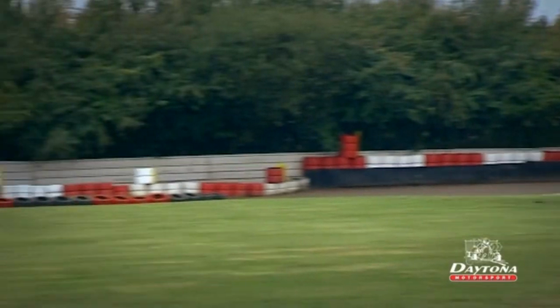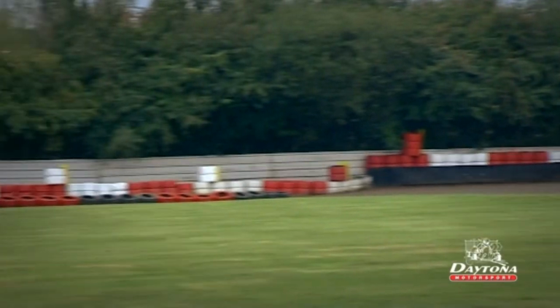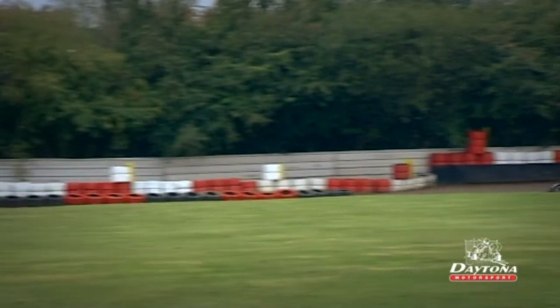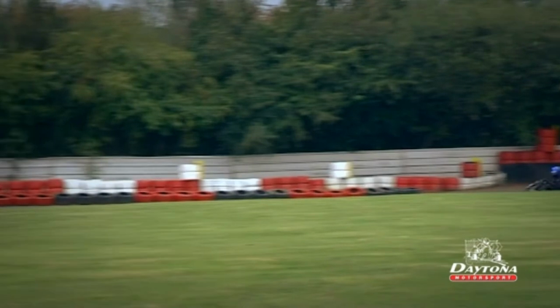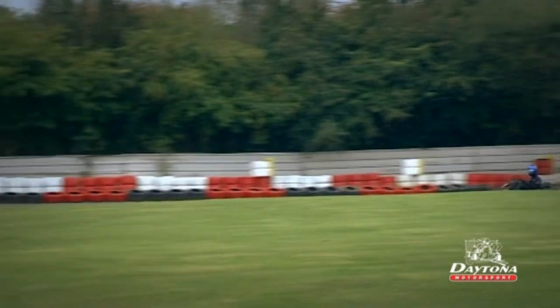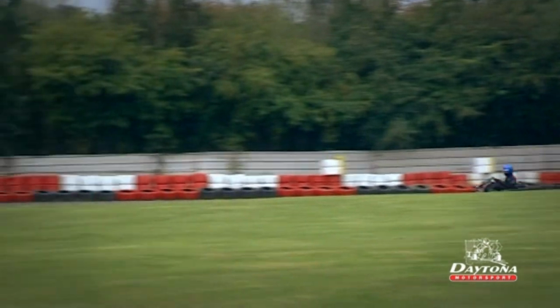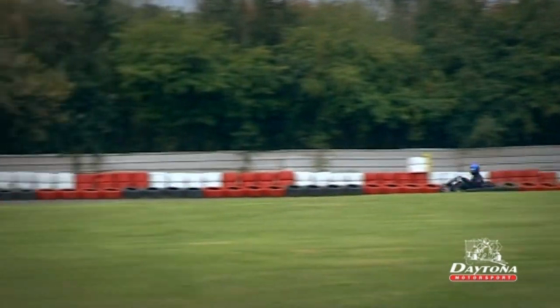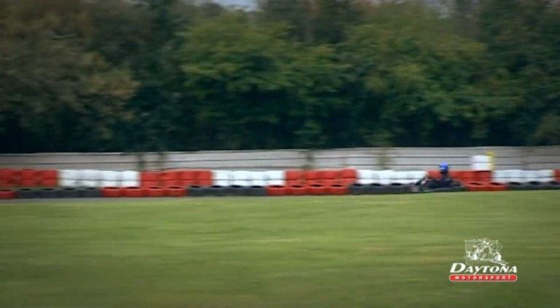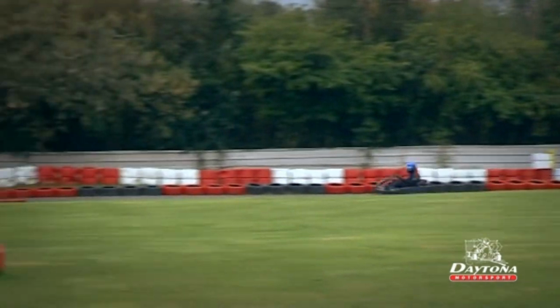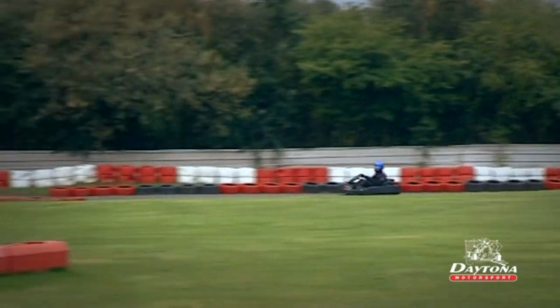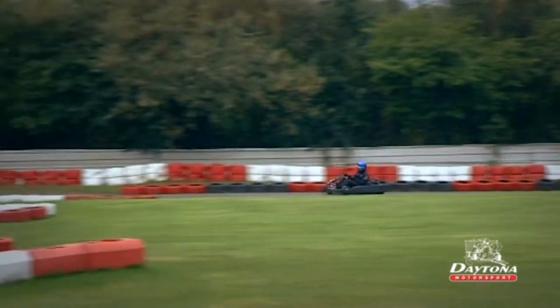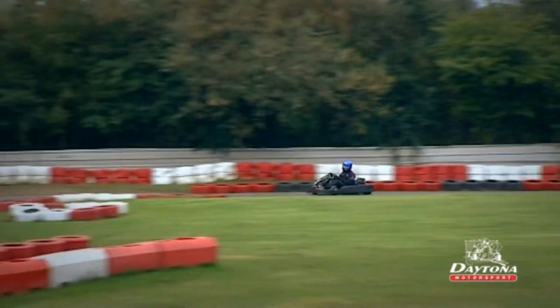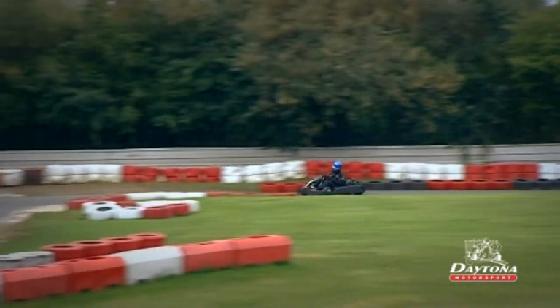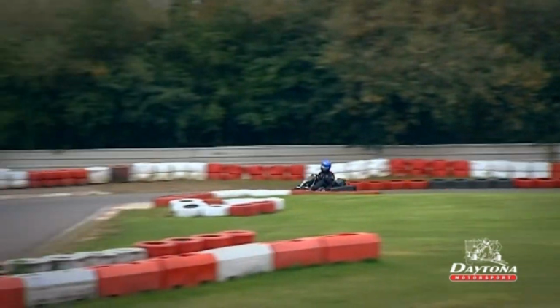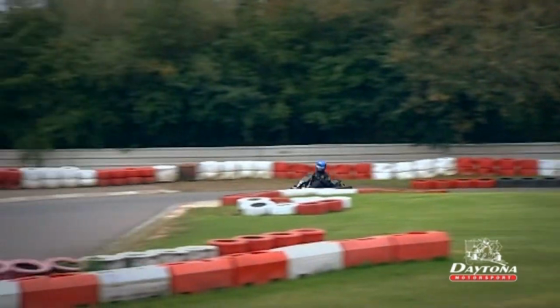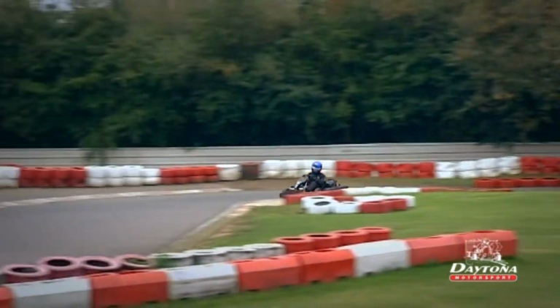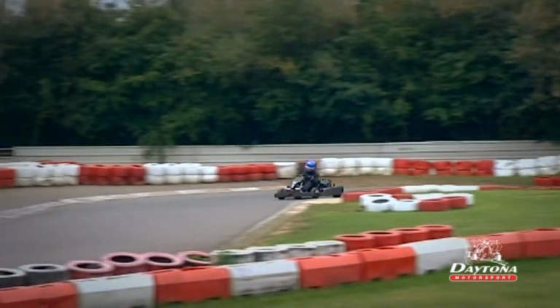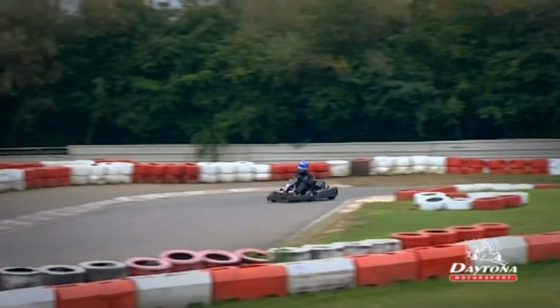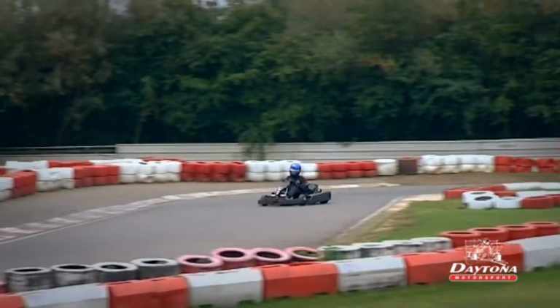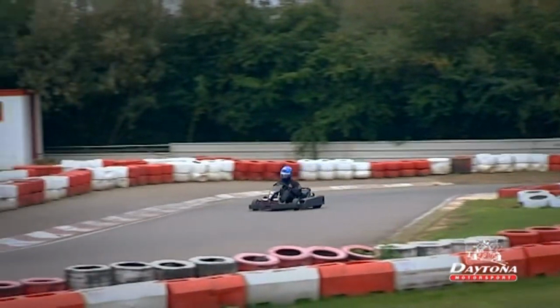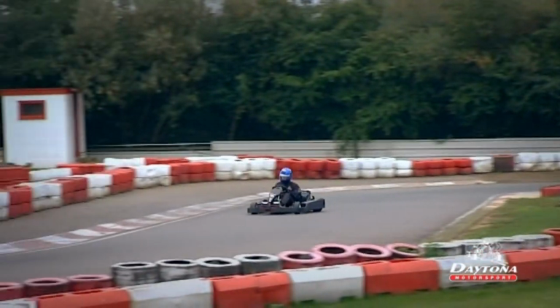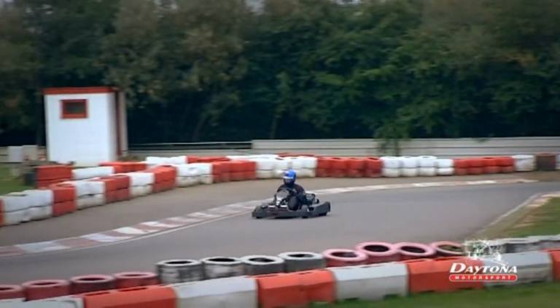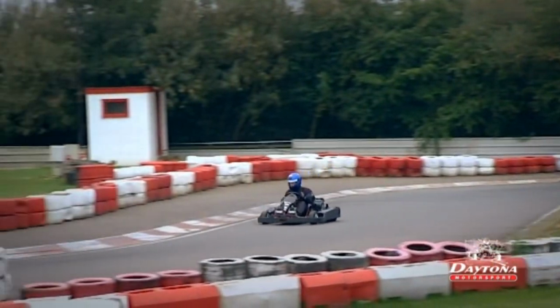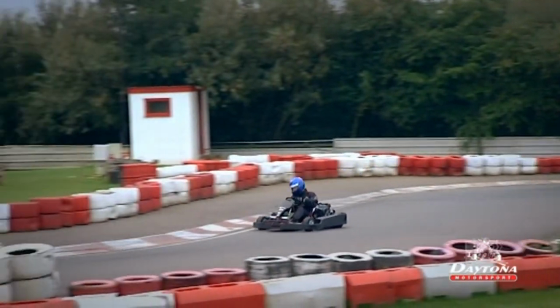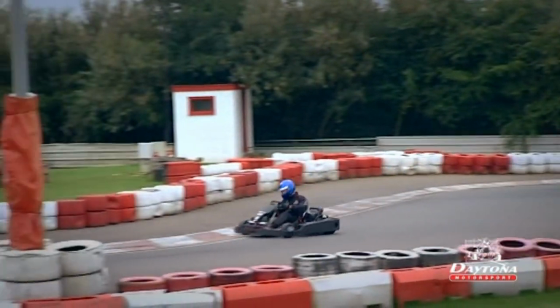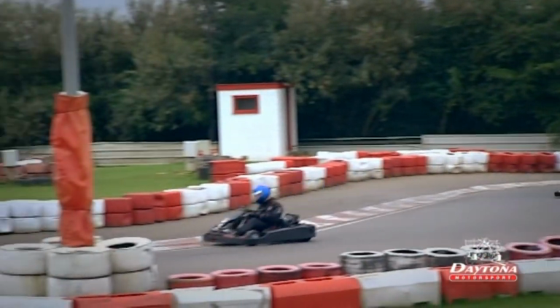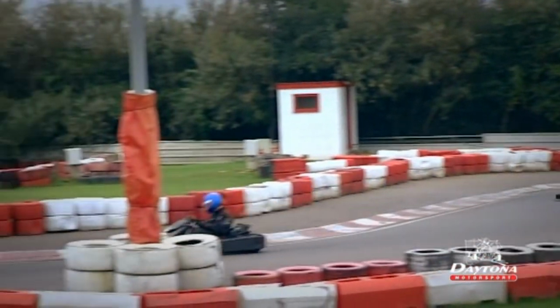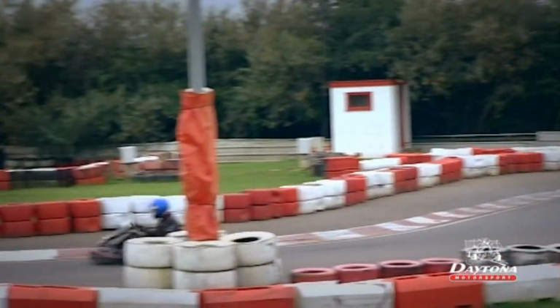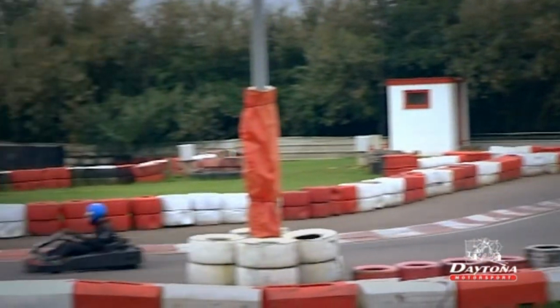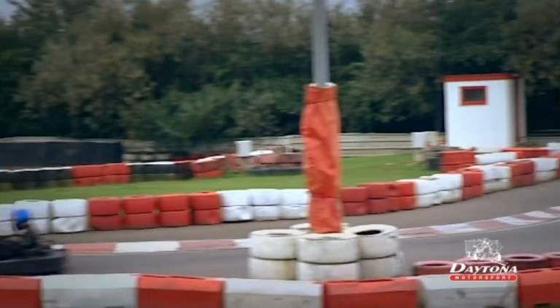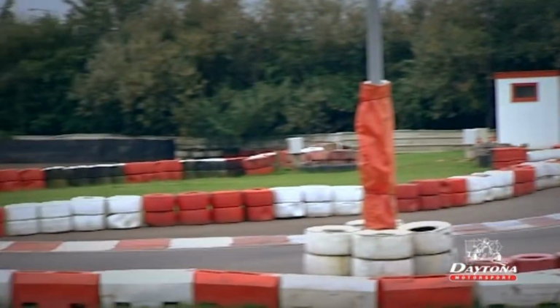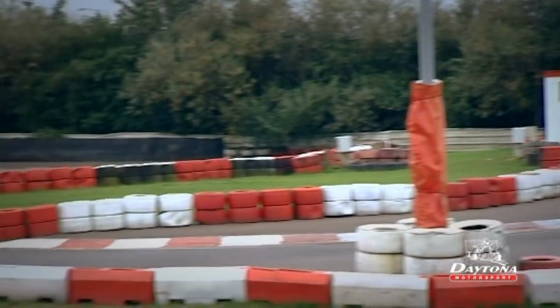On an outdoor track, do not go over the kerbs — you'll damage the underneath of the chassis.